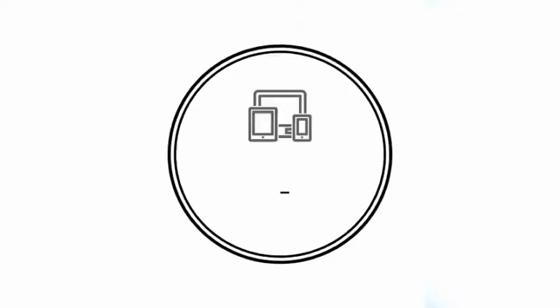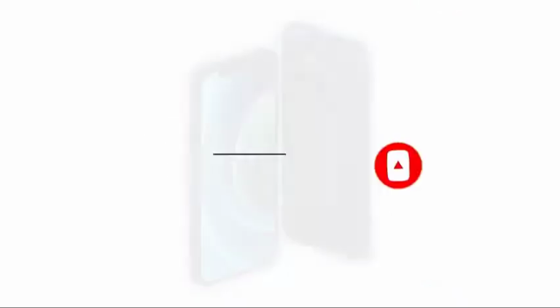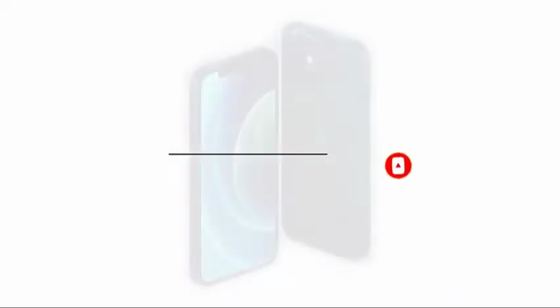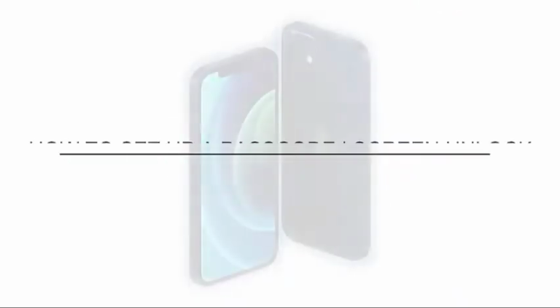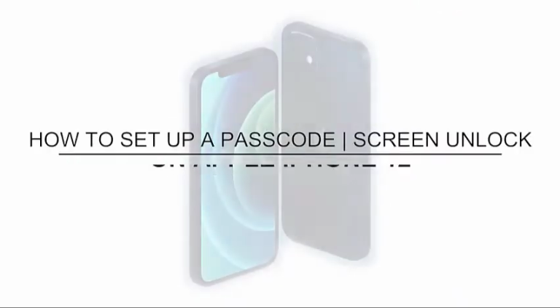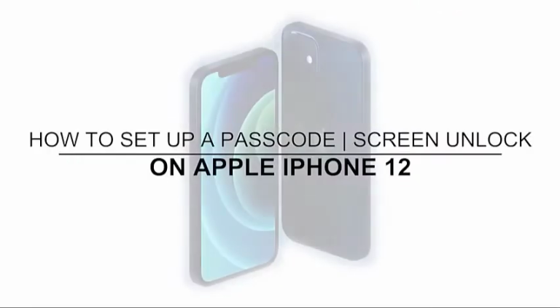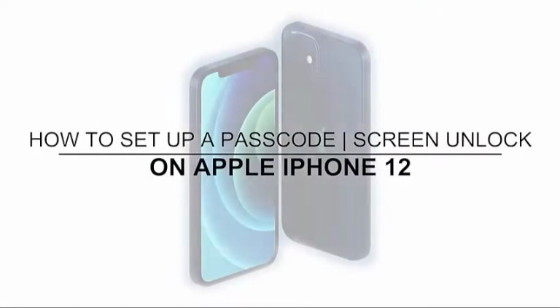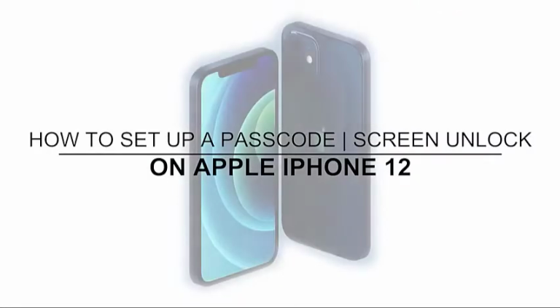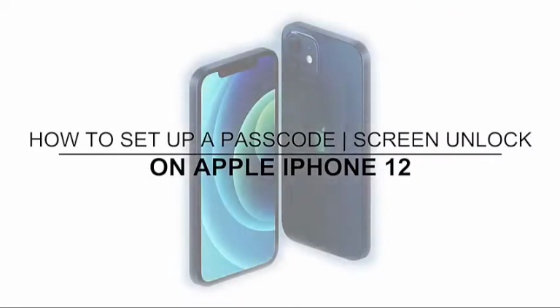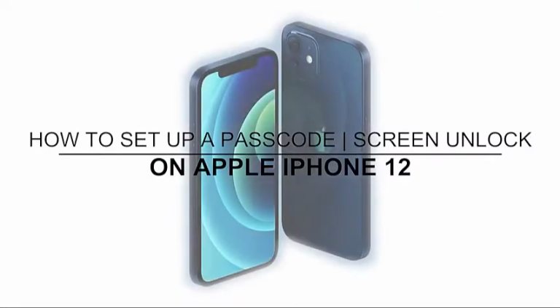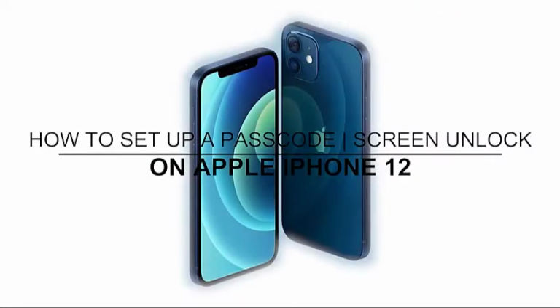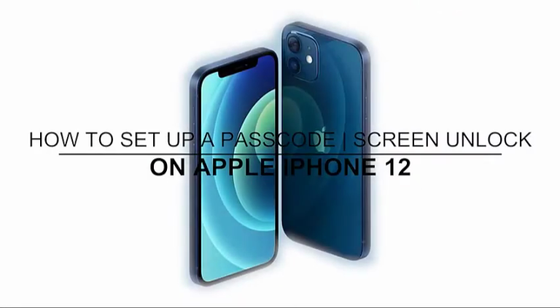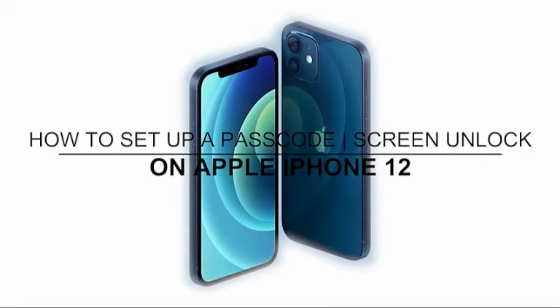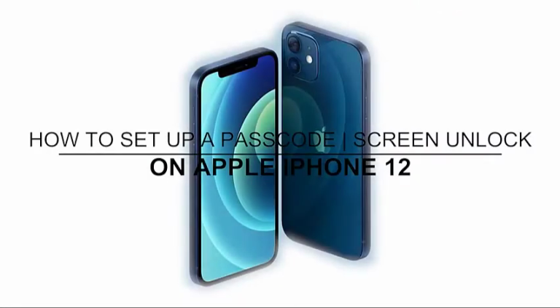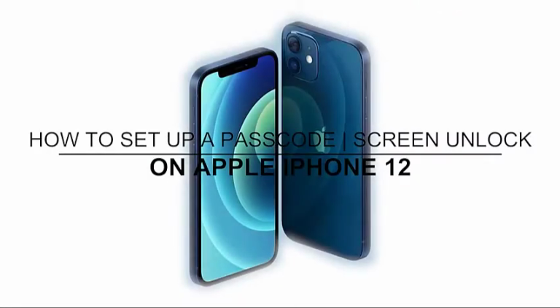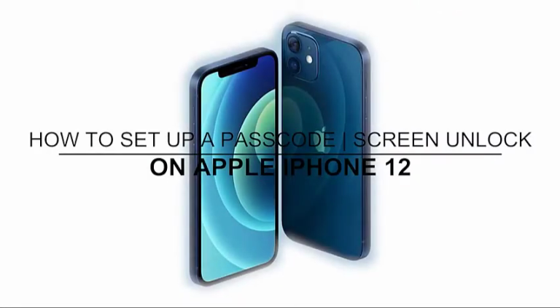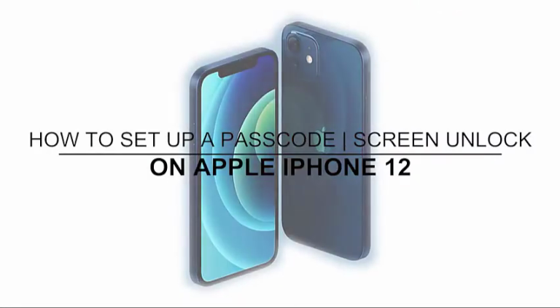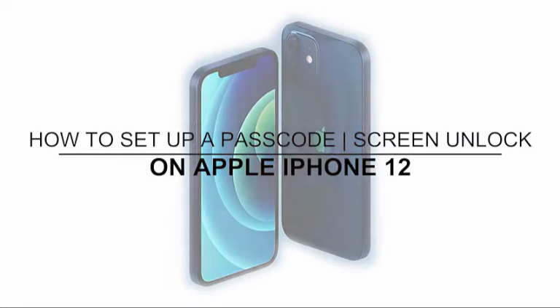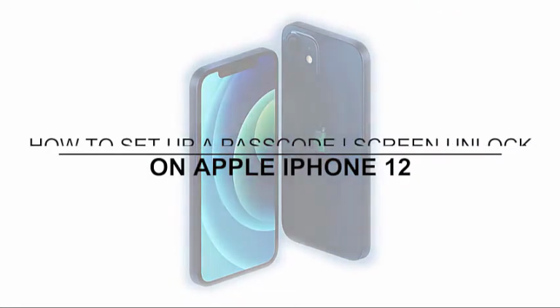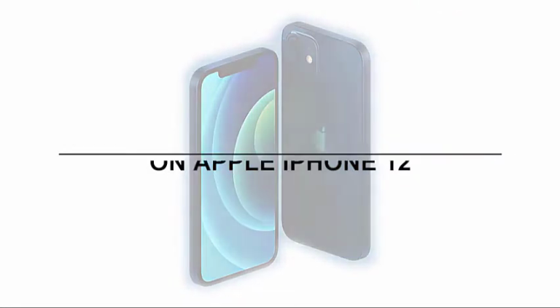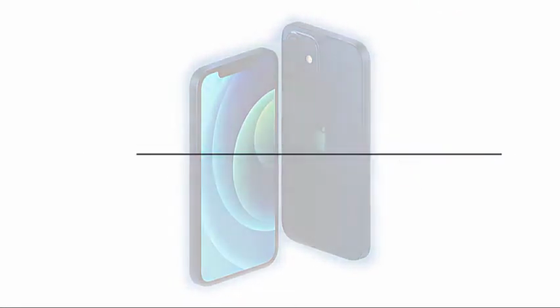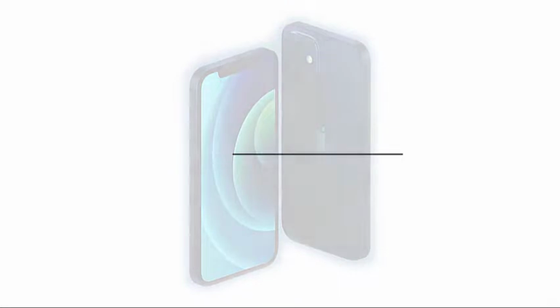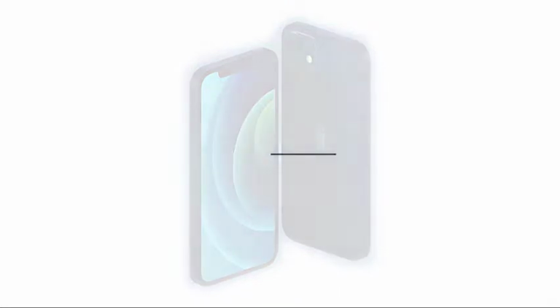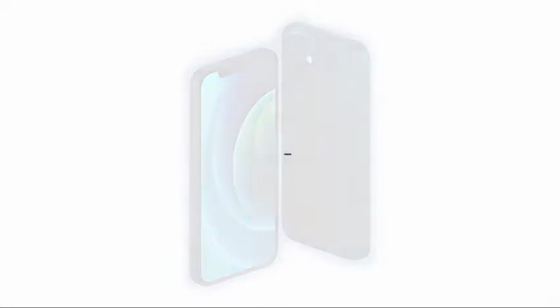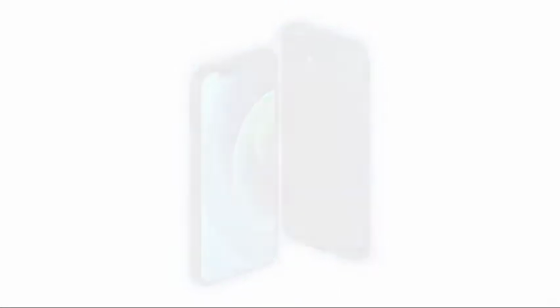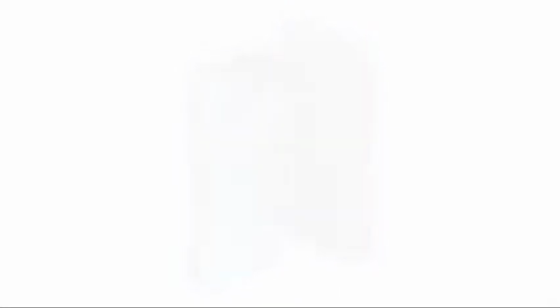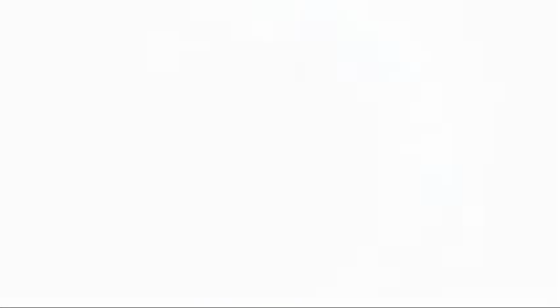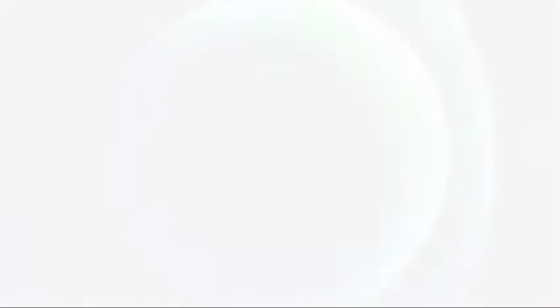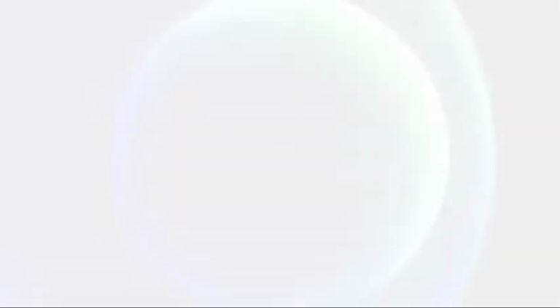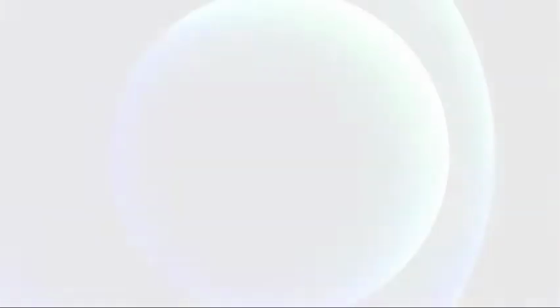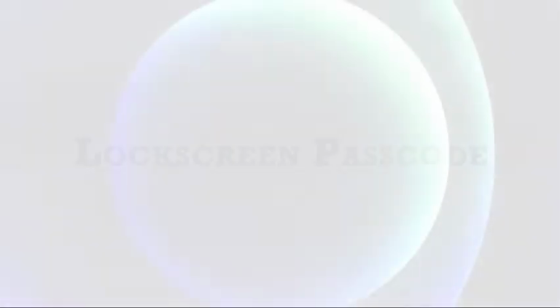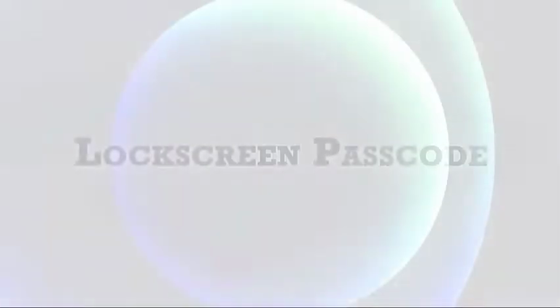Welcome to the Droid Guy channel. This video will show you how to set up a passcode on the Apple iPhone 12.